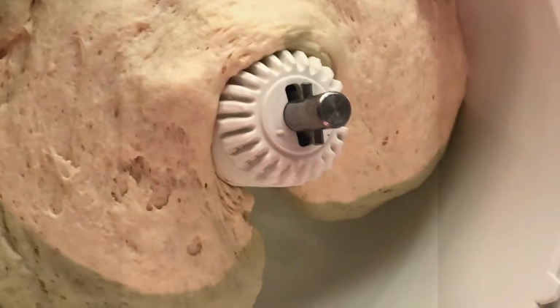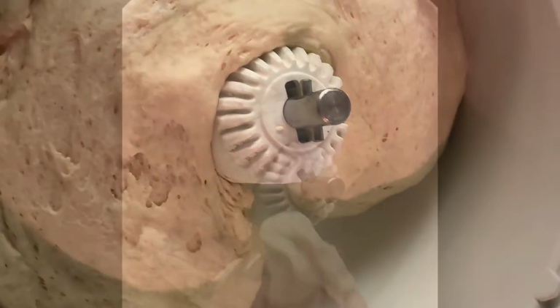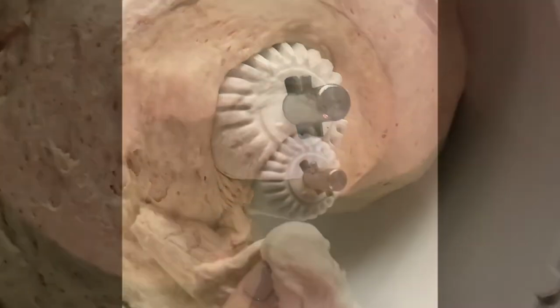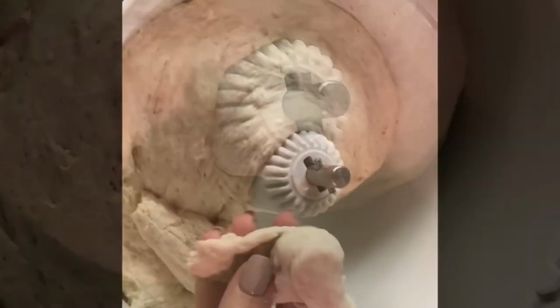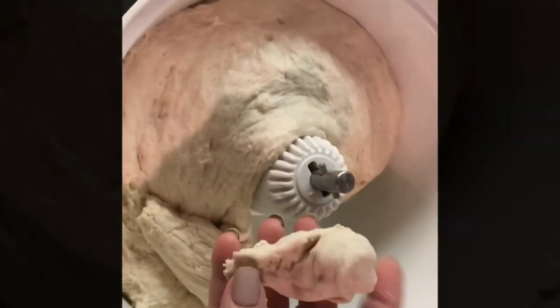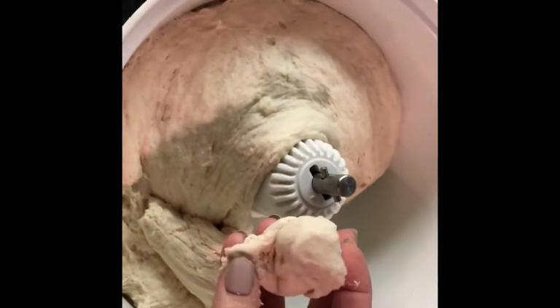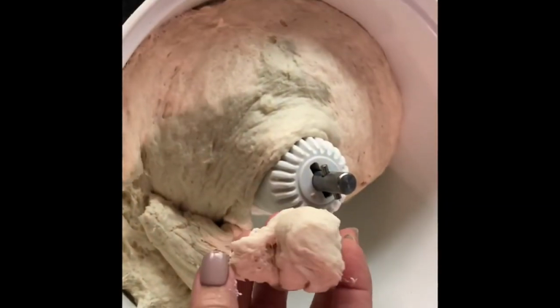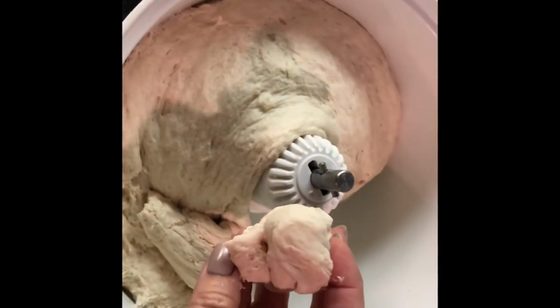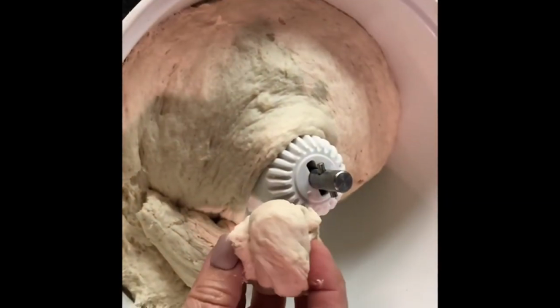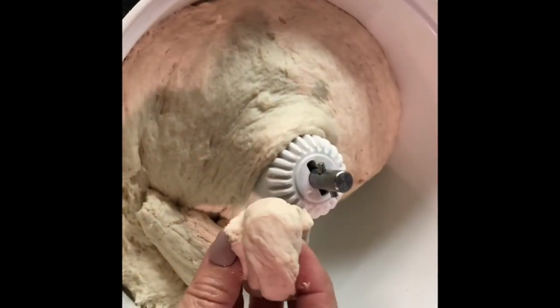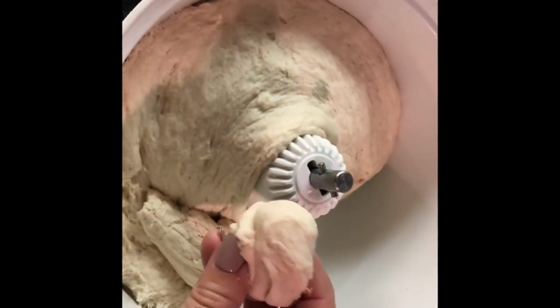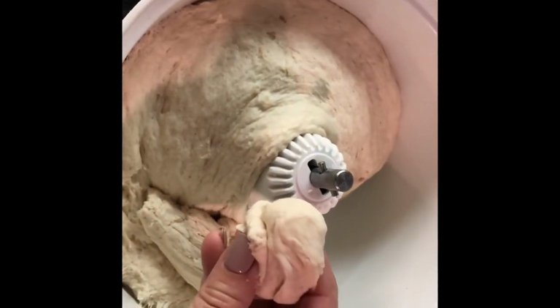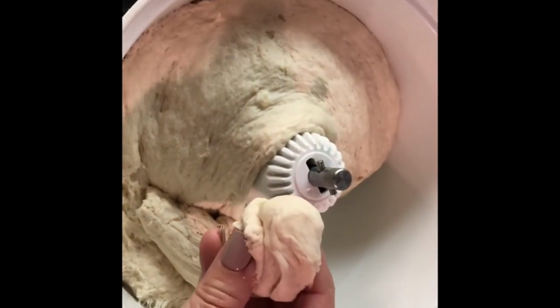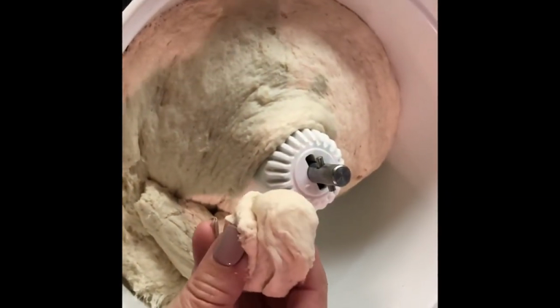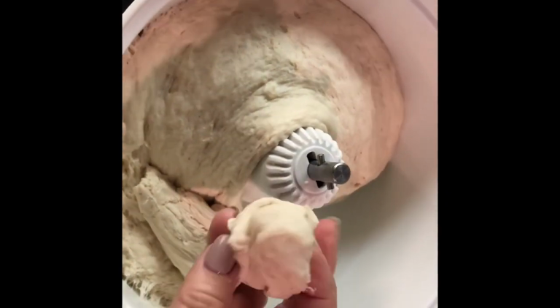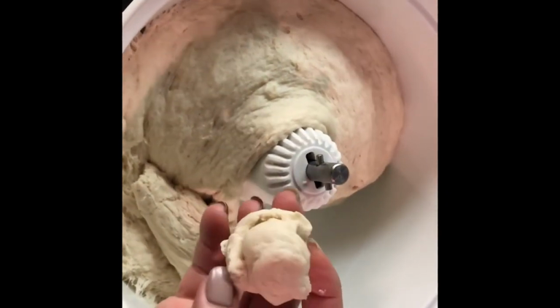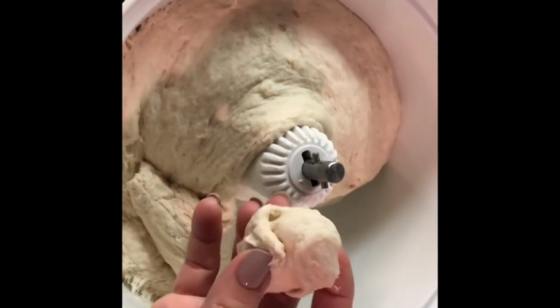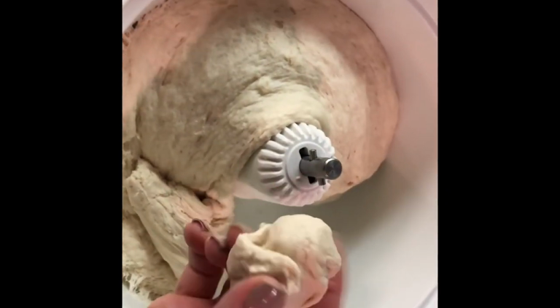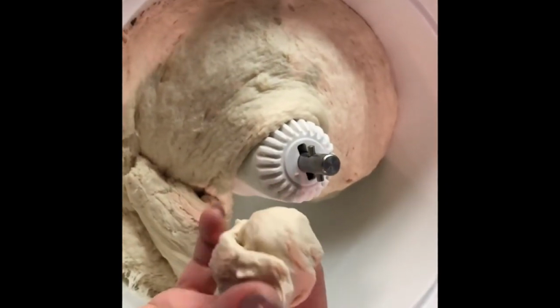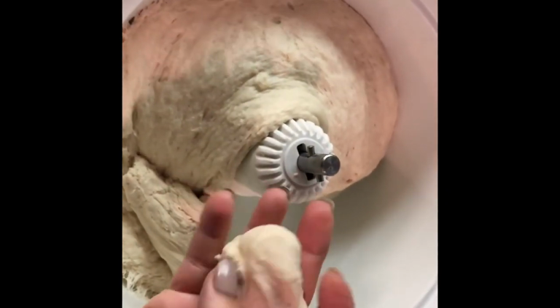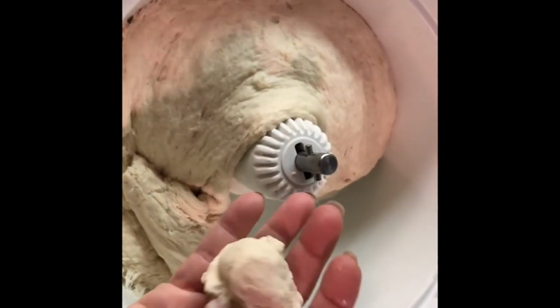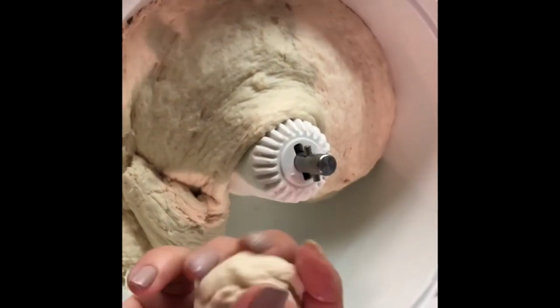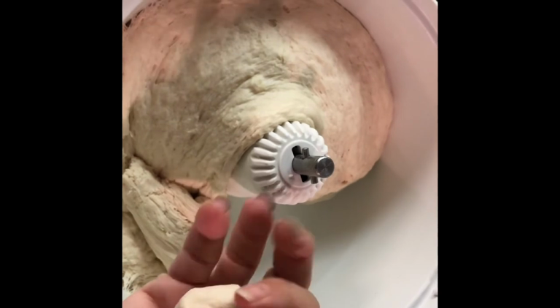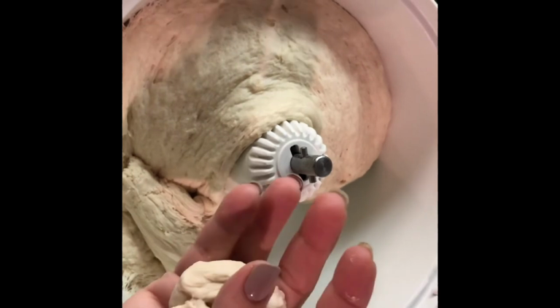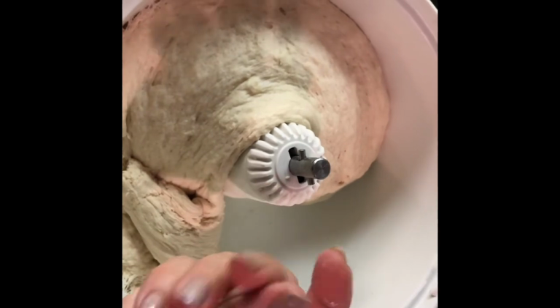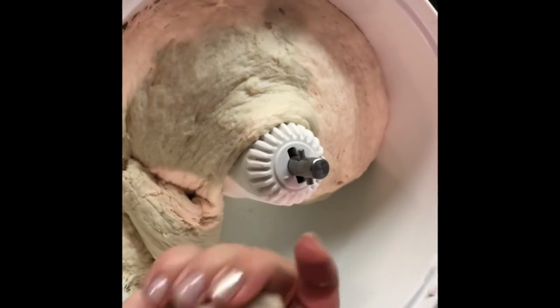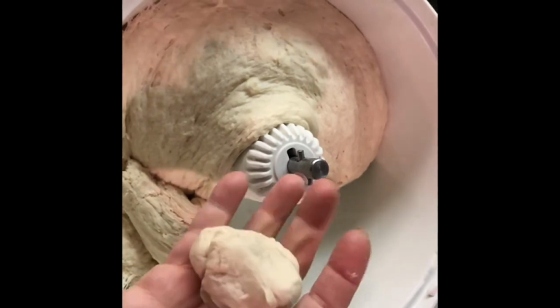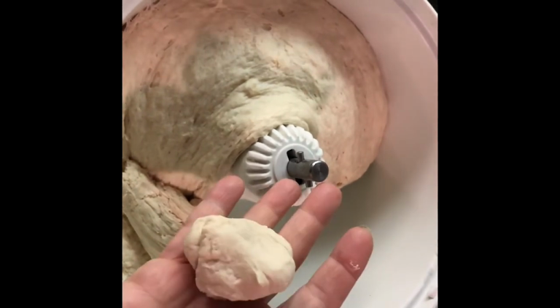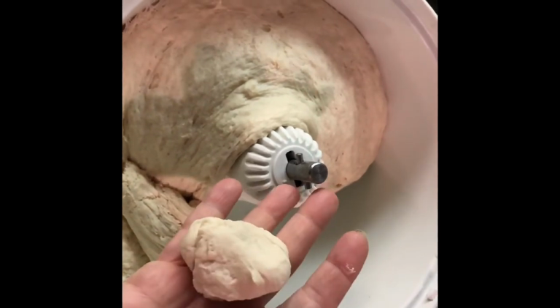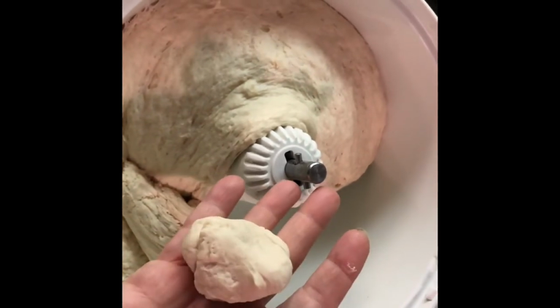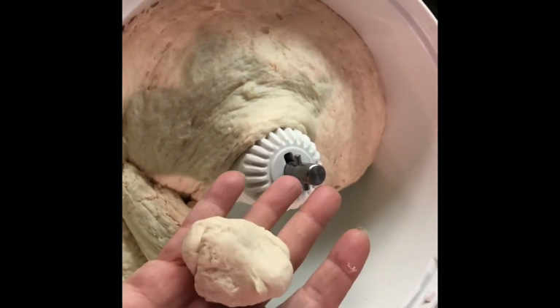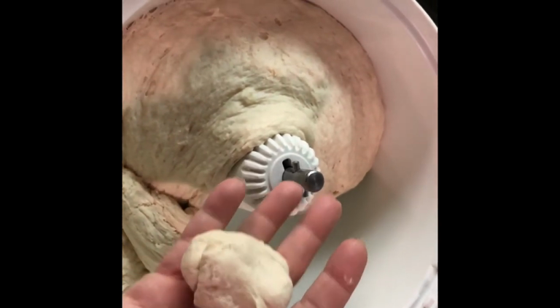I just reach in and take a ball of dough like this, and then on the counter I form it into a long rope.